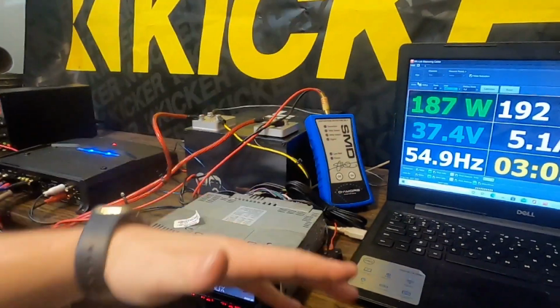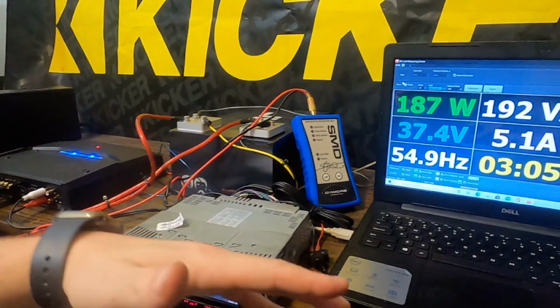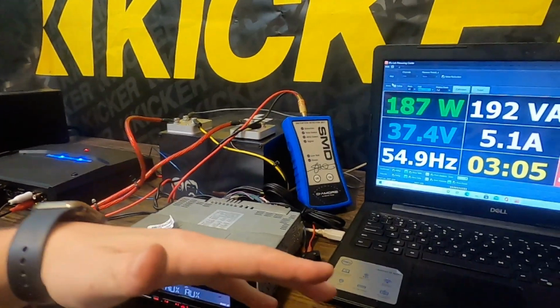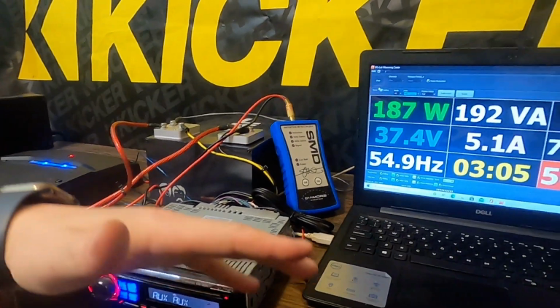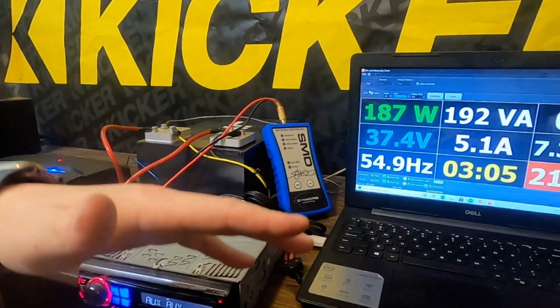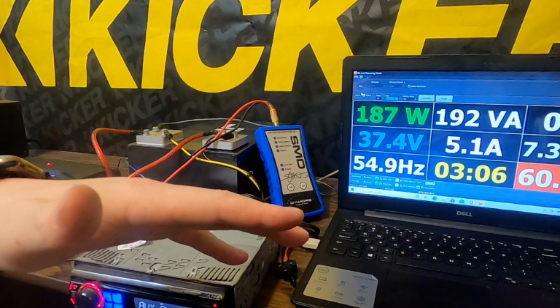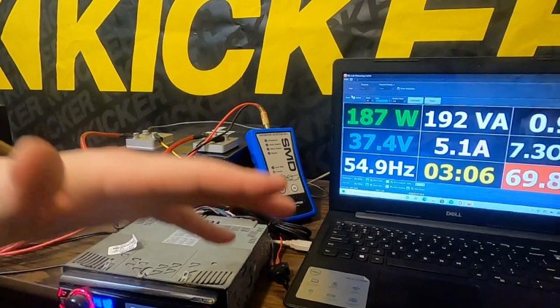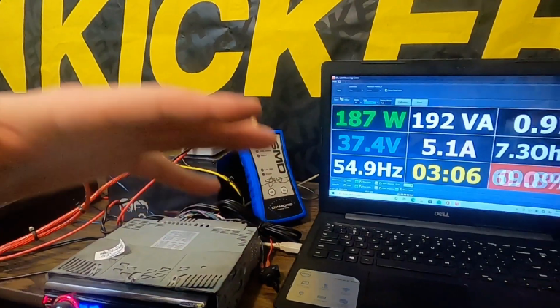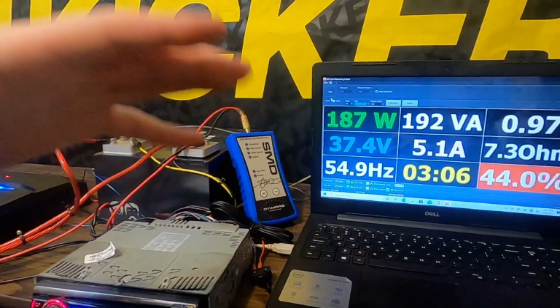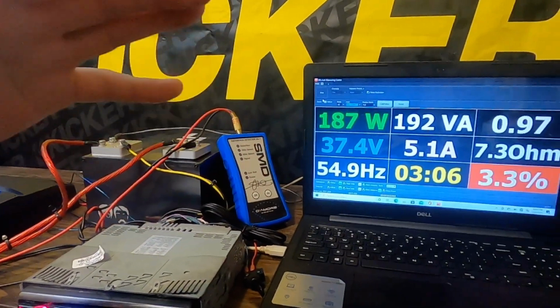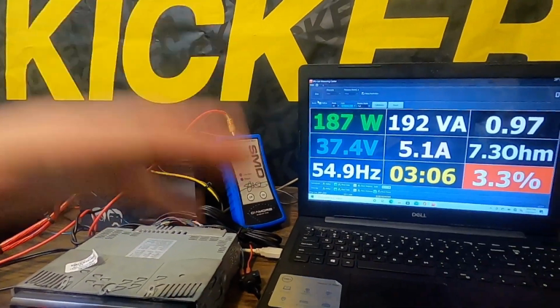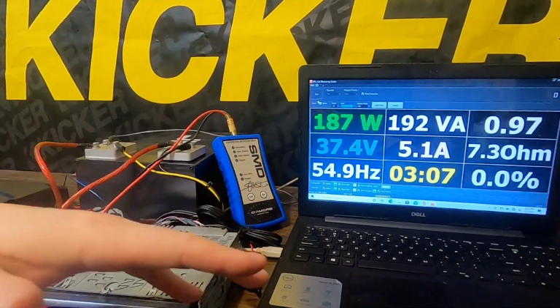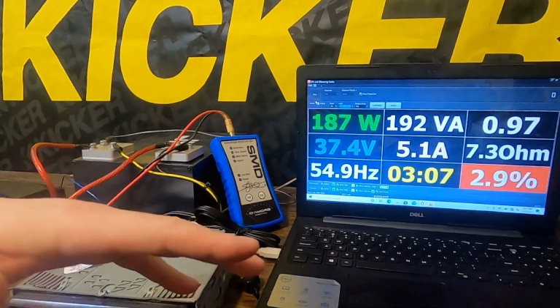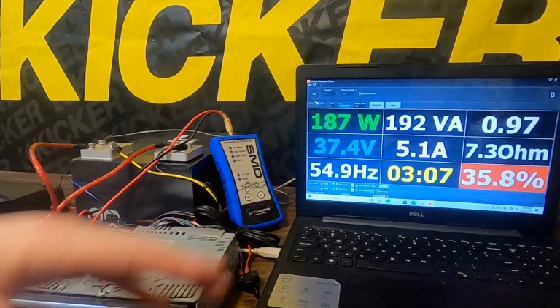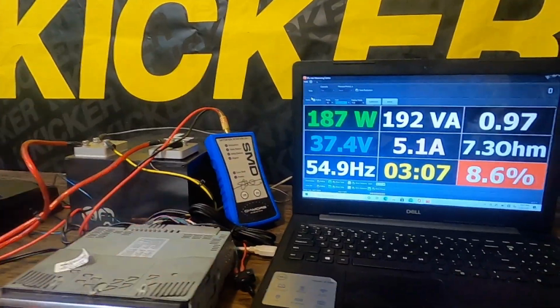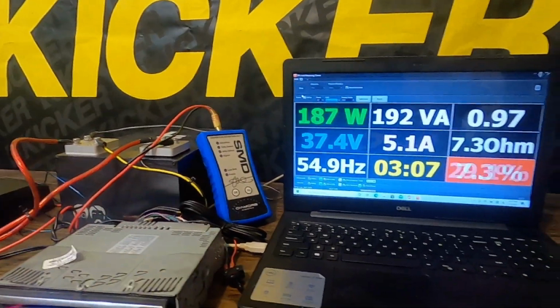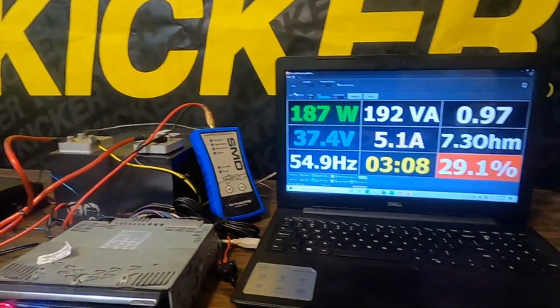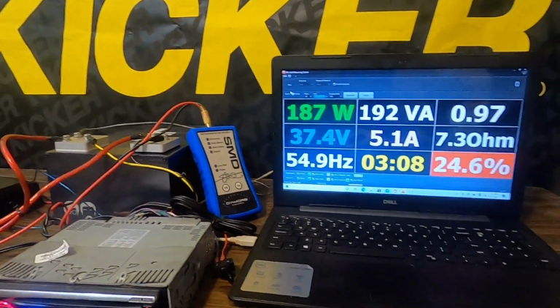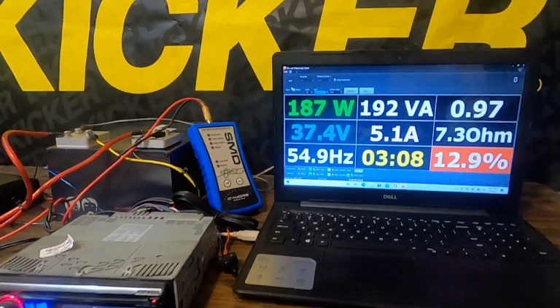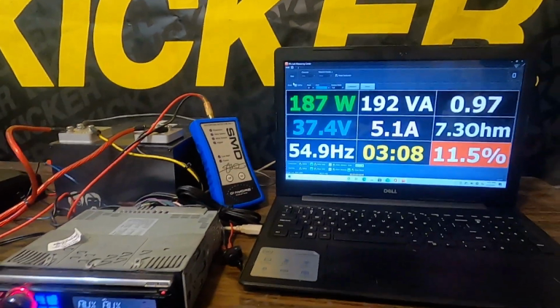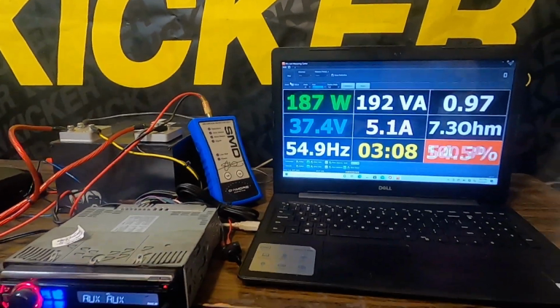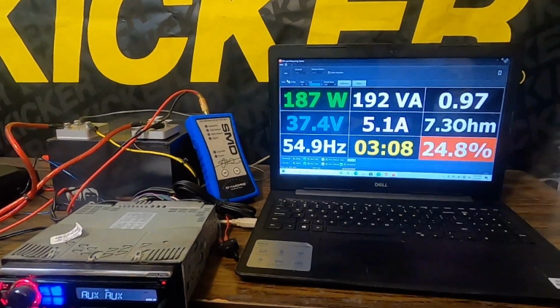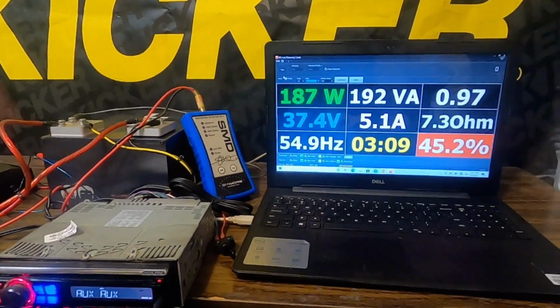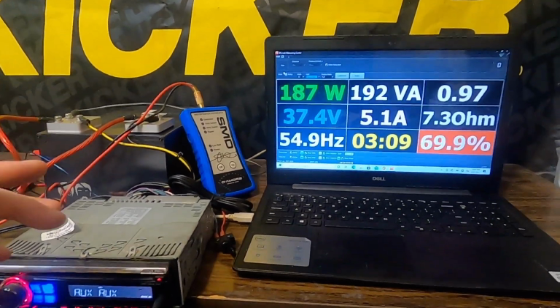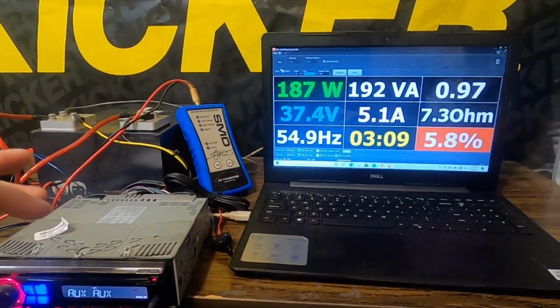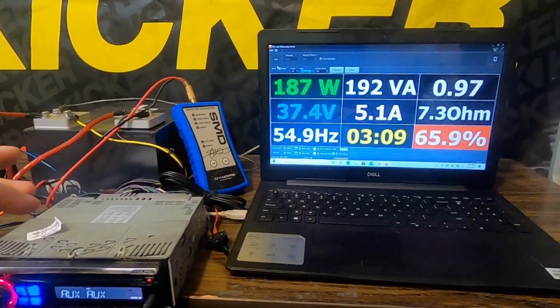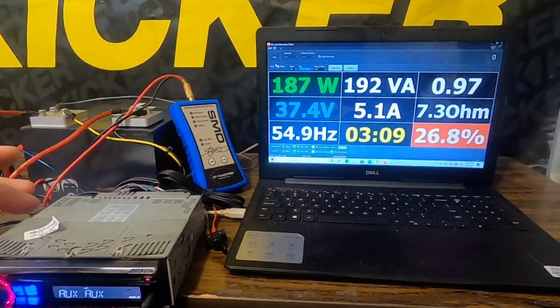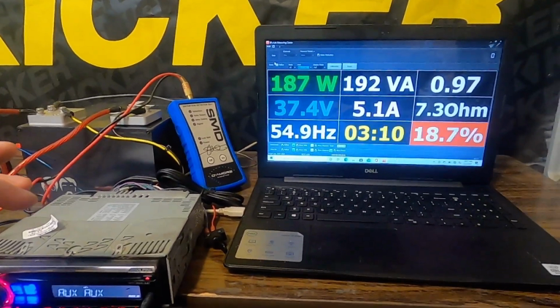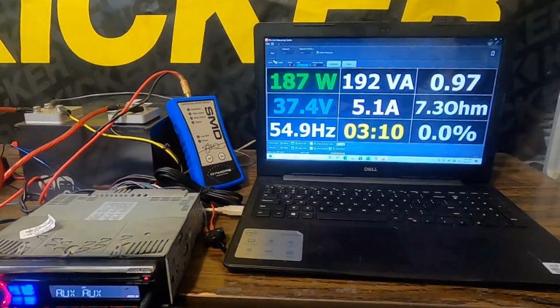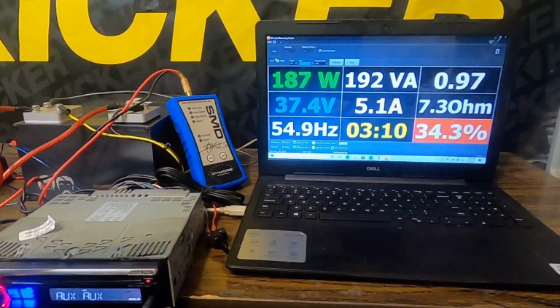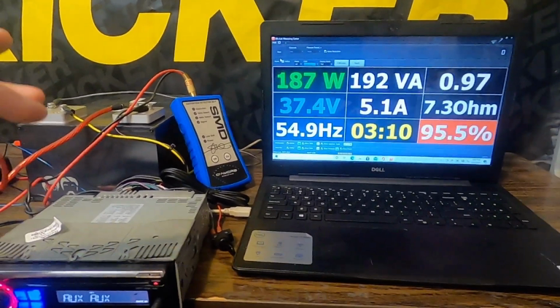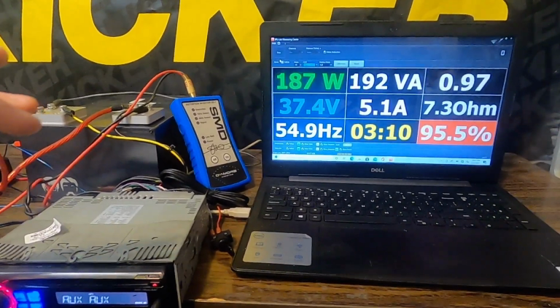This was just a quick amp test video for this little tiny Kenwood amp. Thank you guys for watching — I'll see you next time.